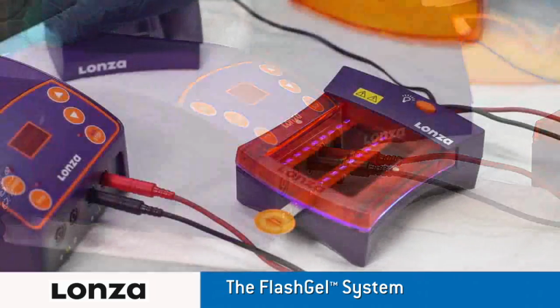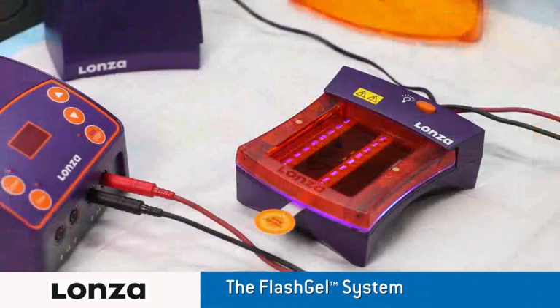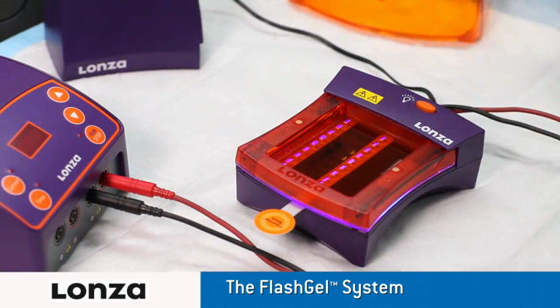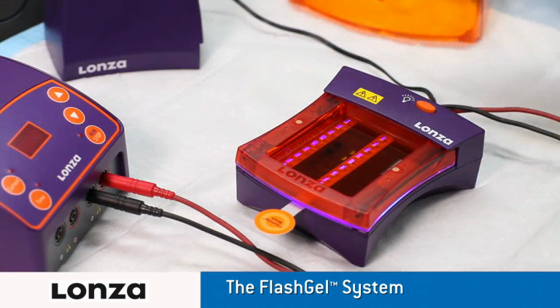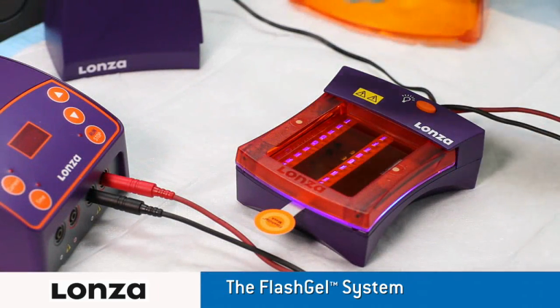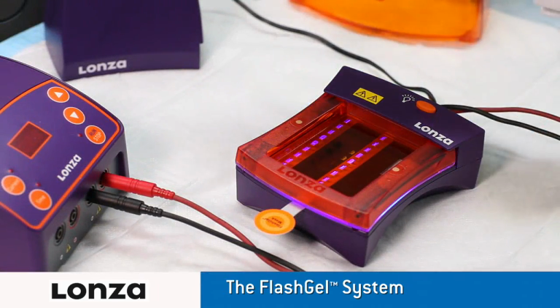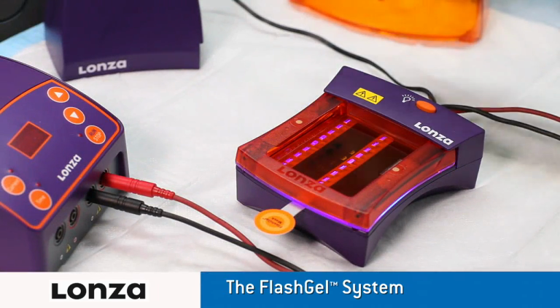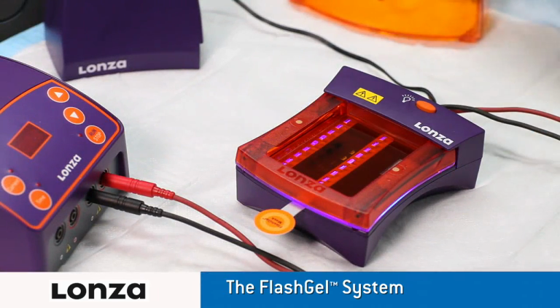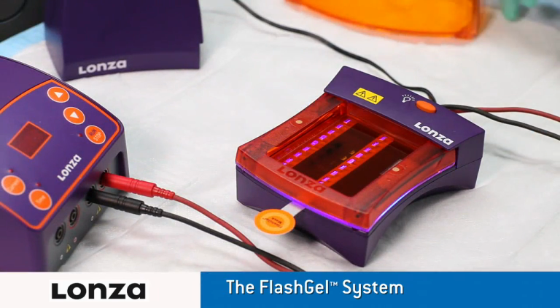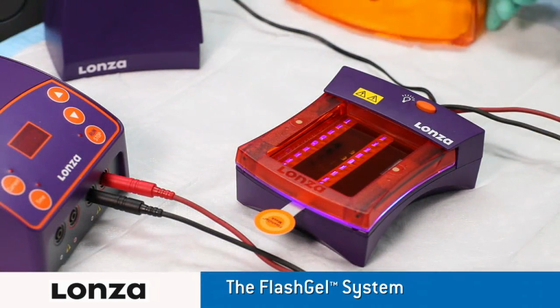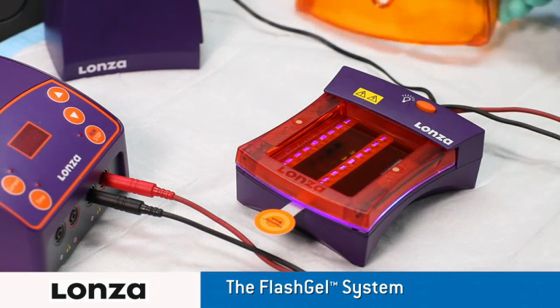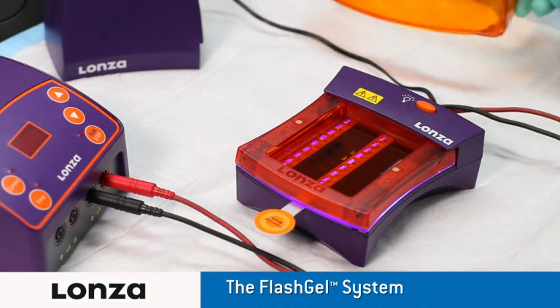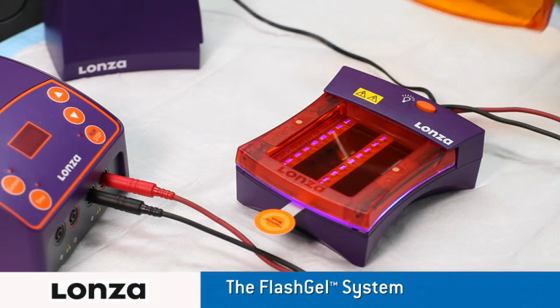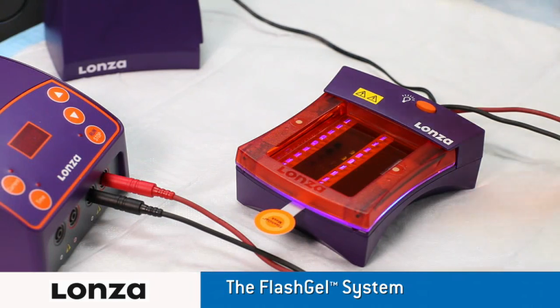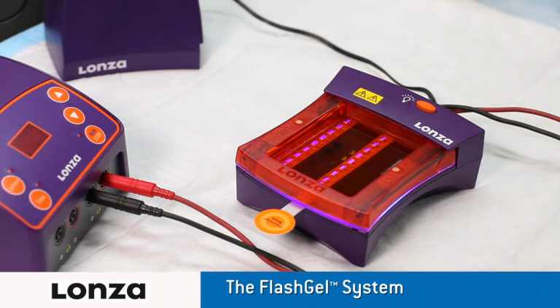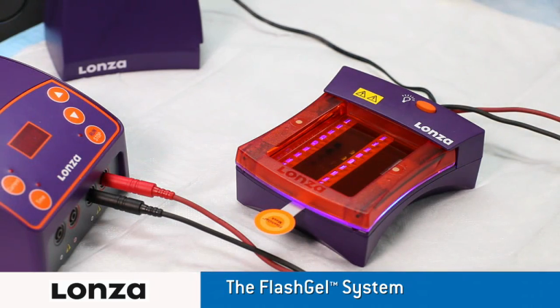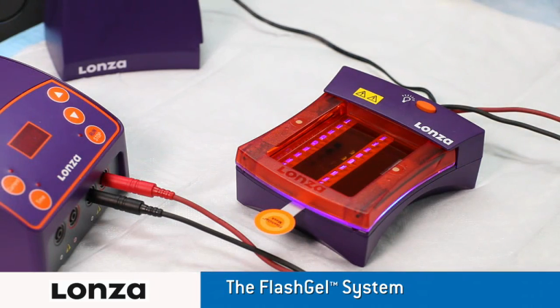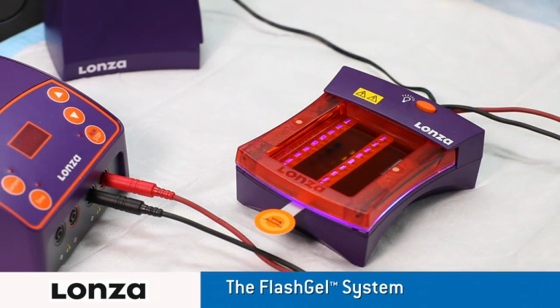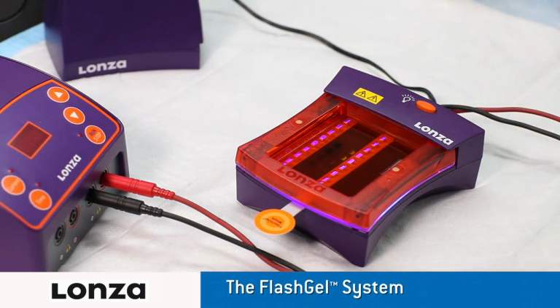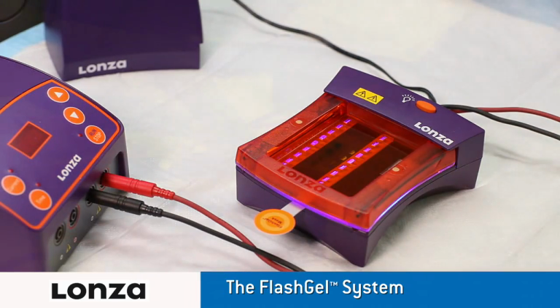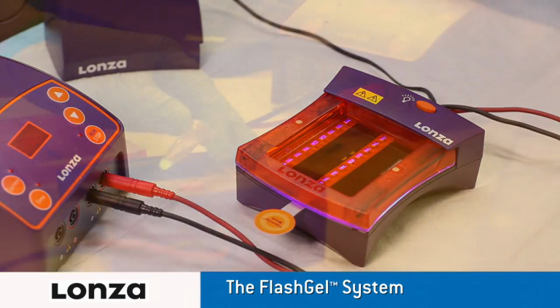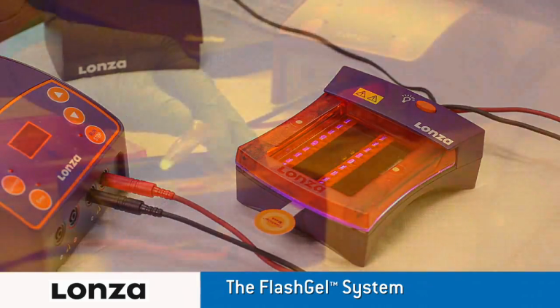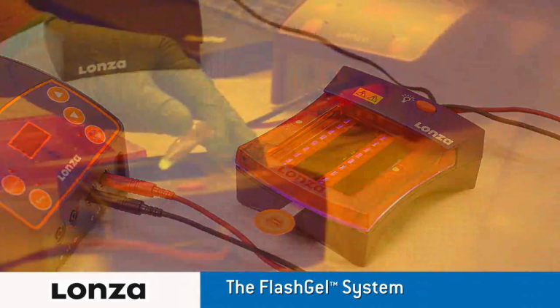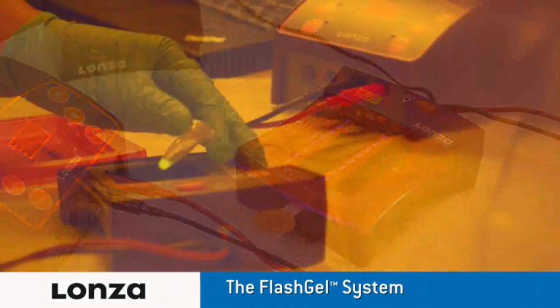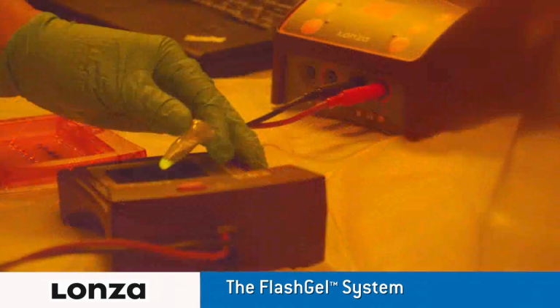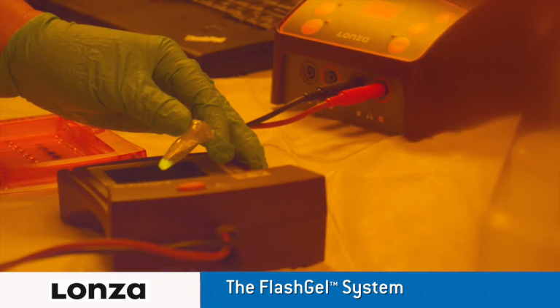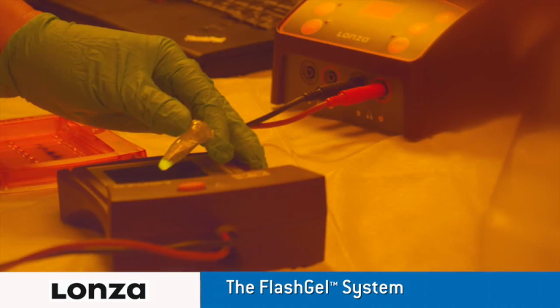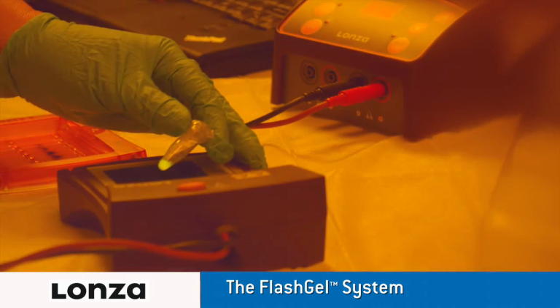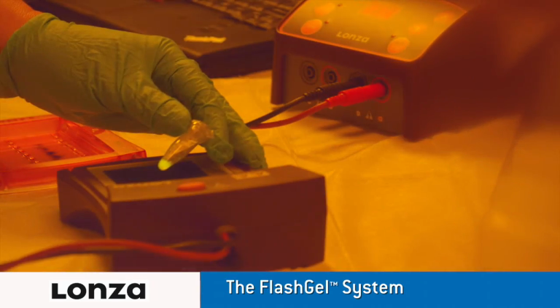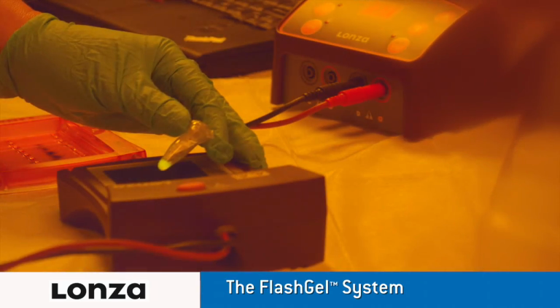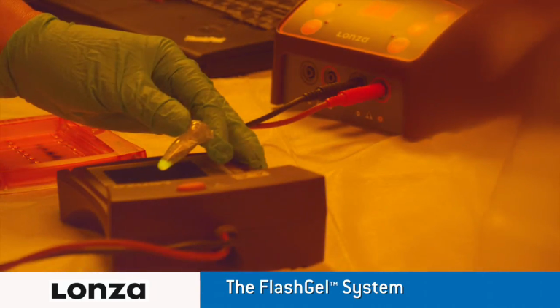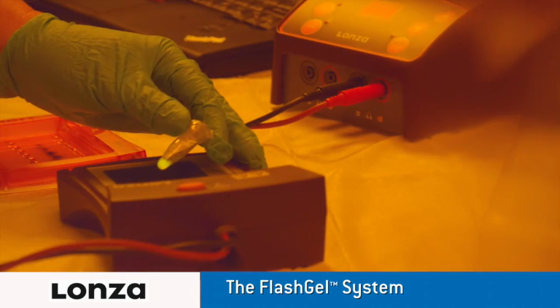Say goodbye to time-consuming gel preparation, band excision, purification and UV light.